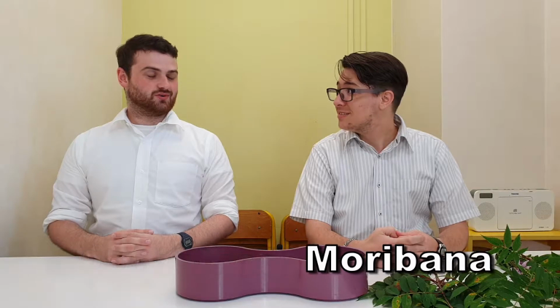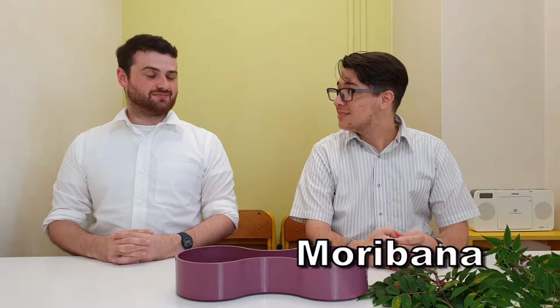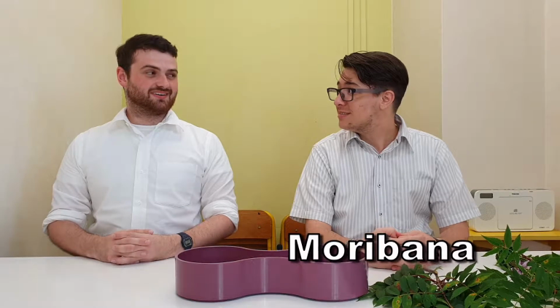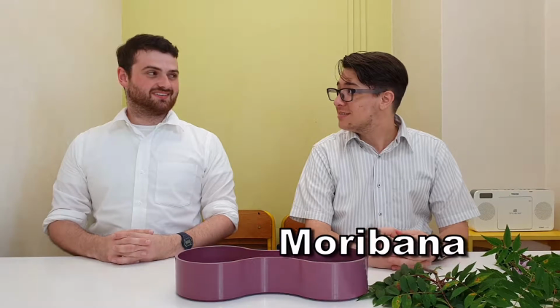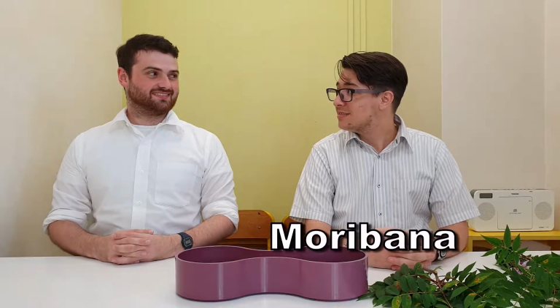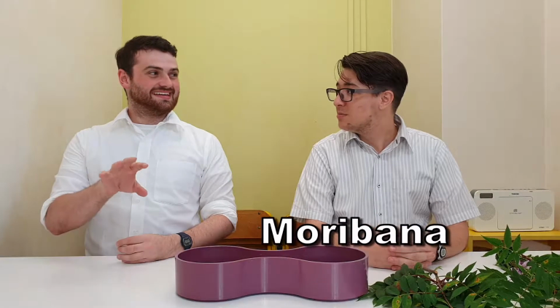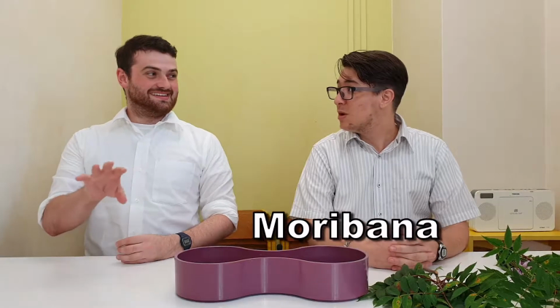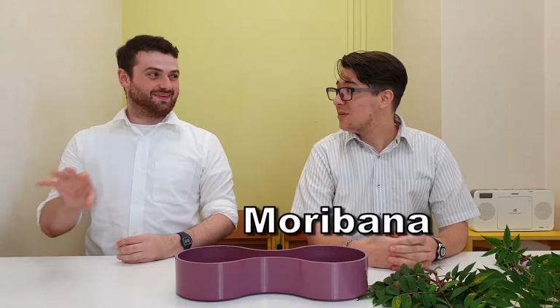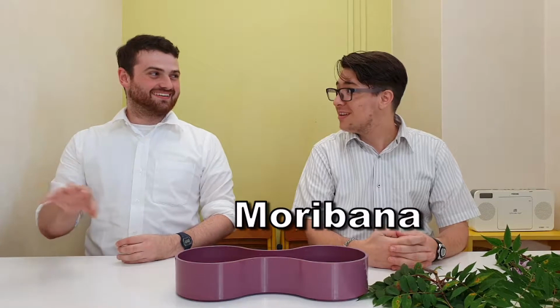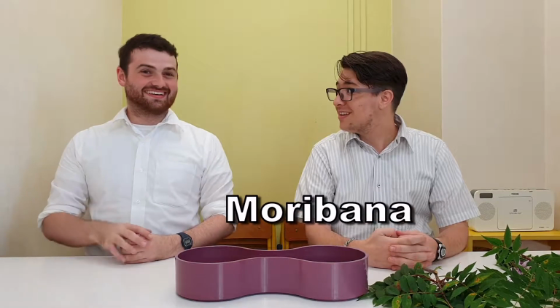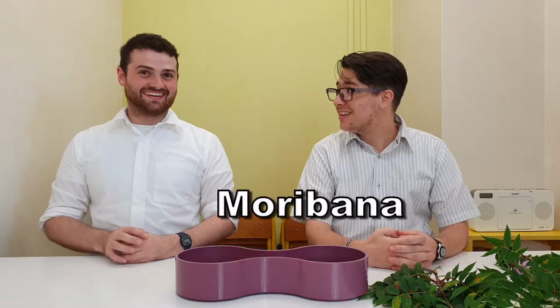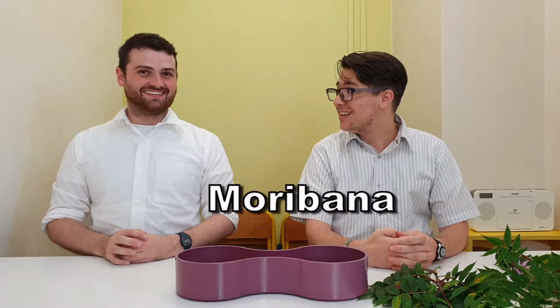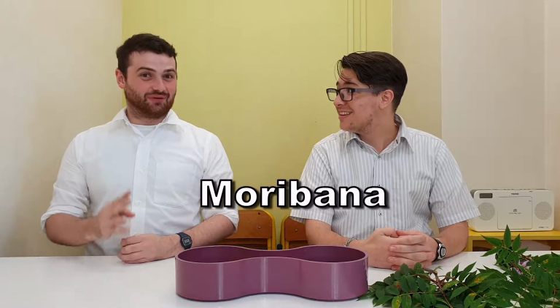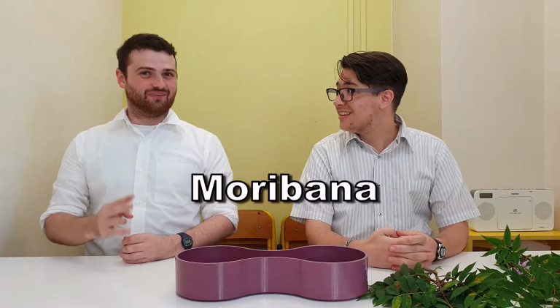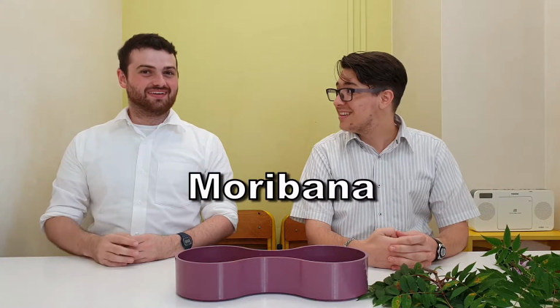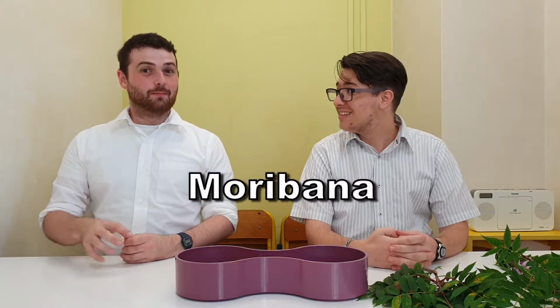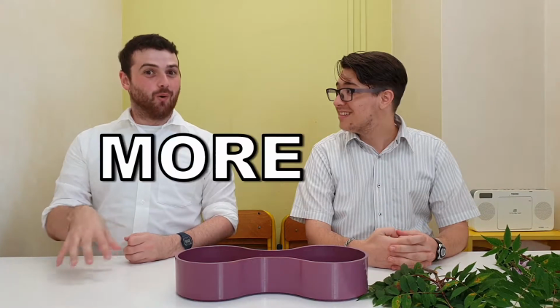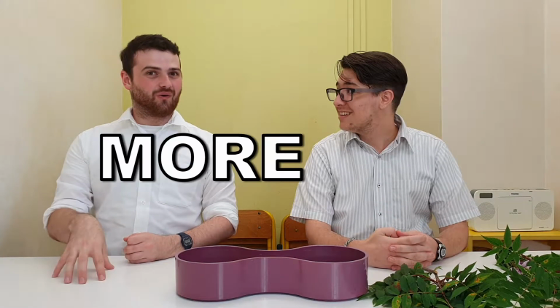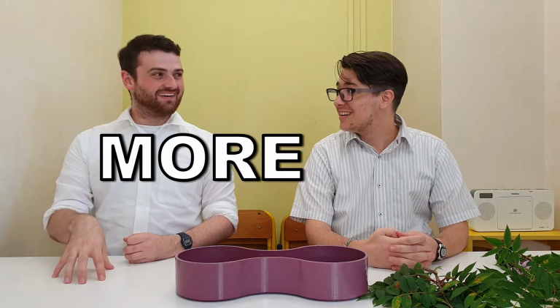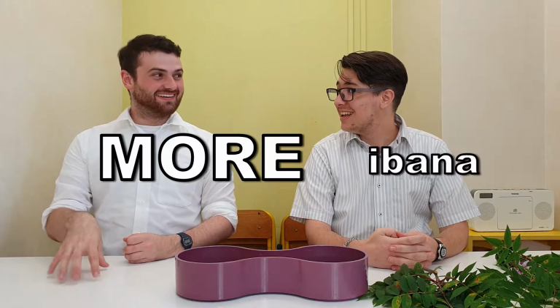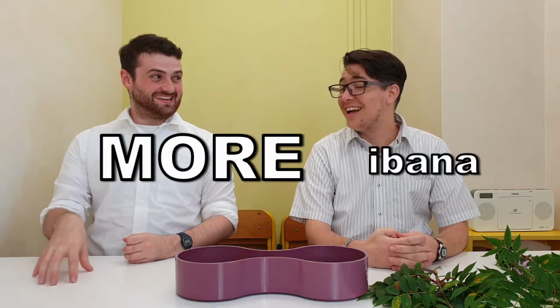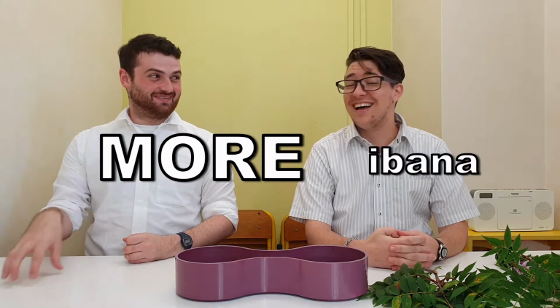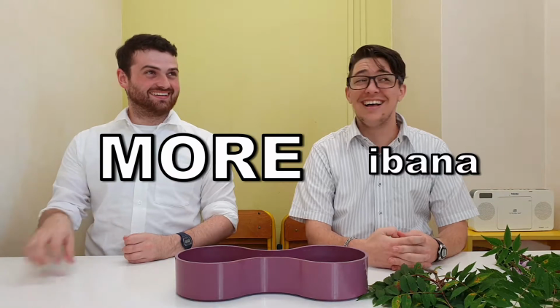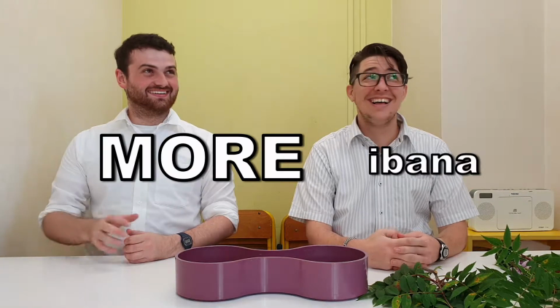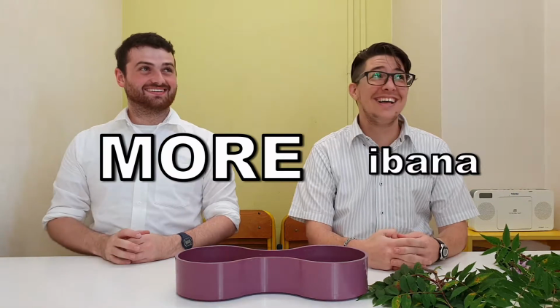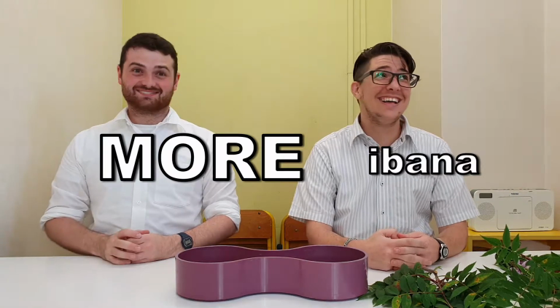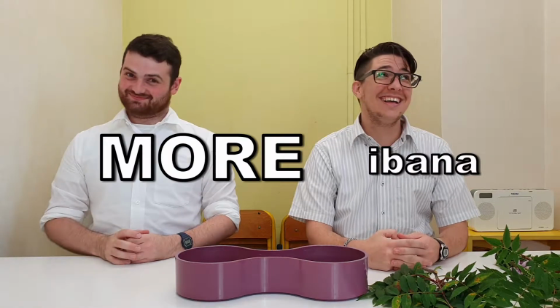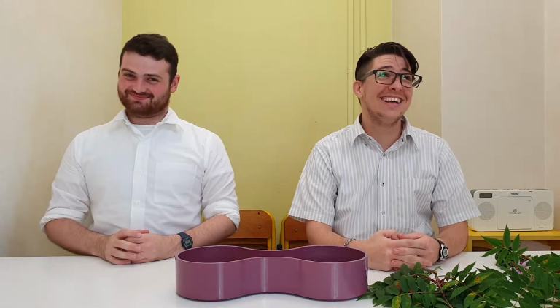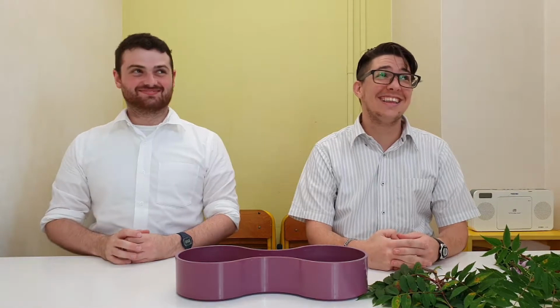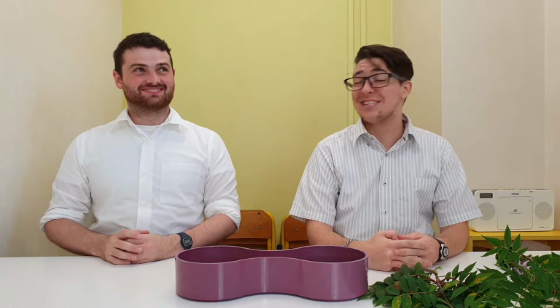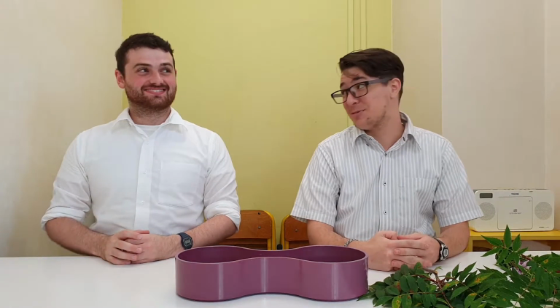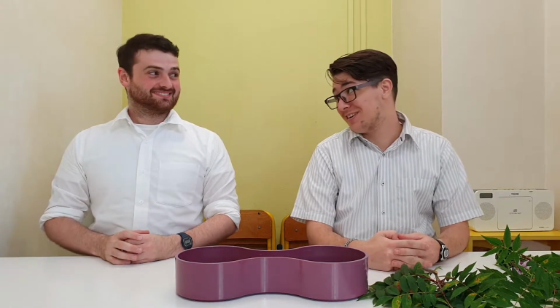Moribana. Moribana. Get it? Two. More. That's actually pretty good.